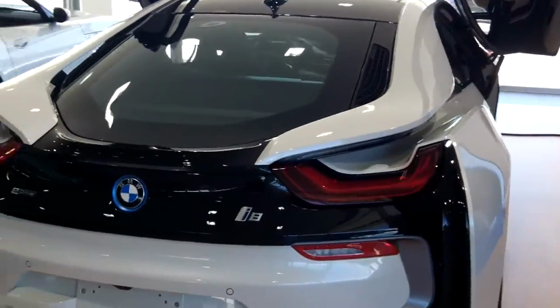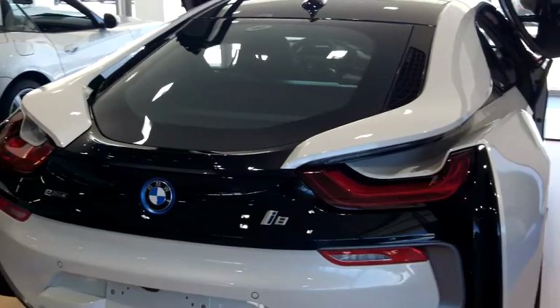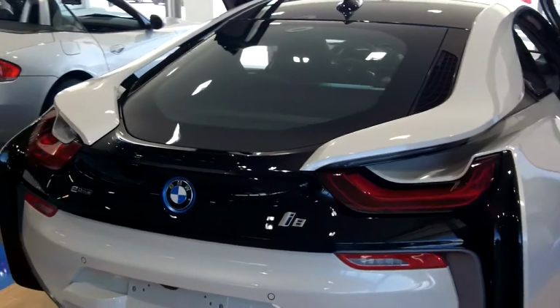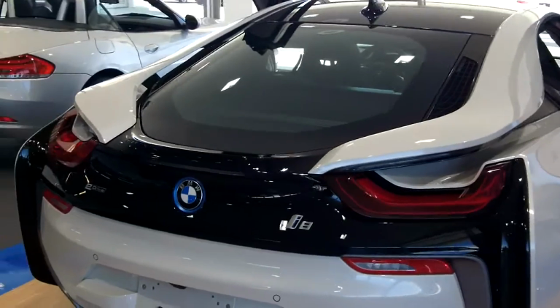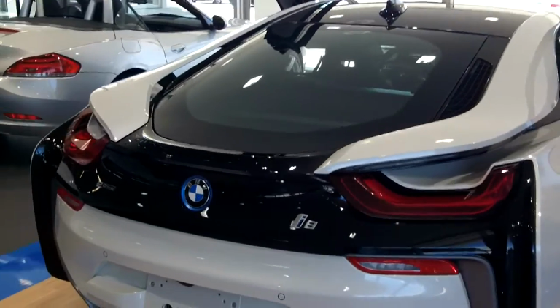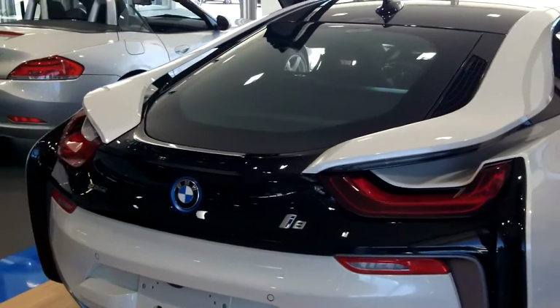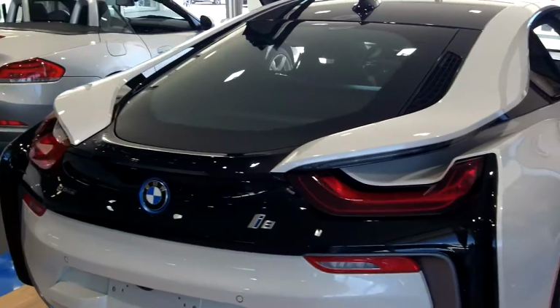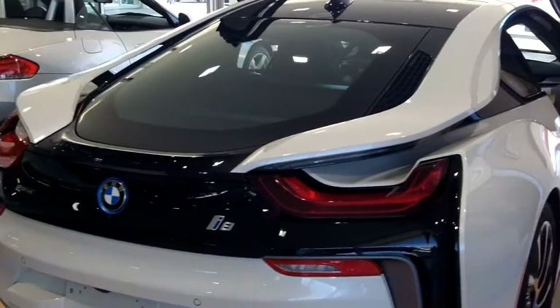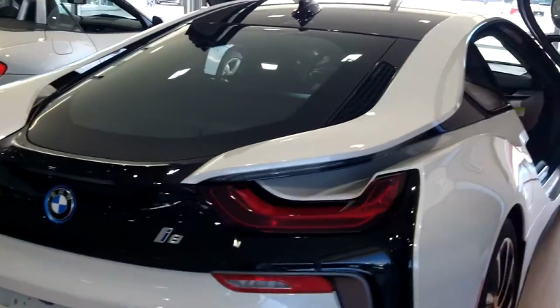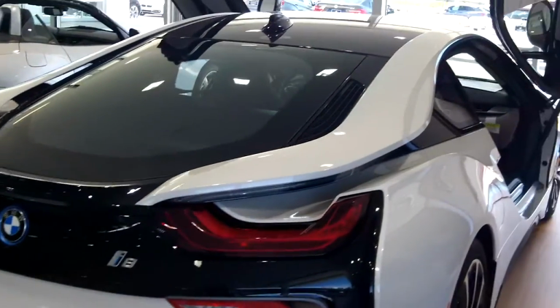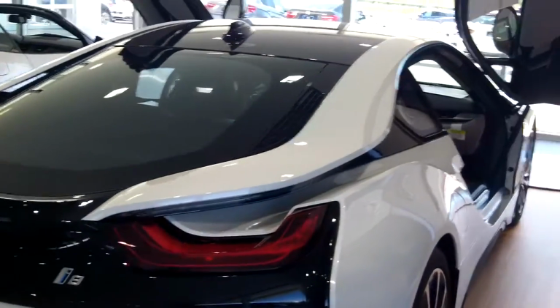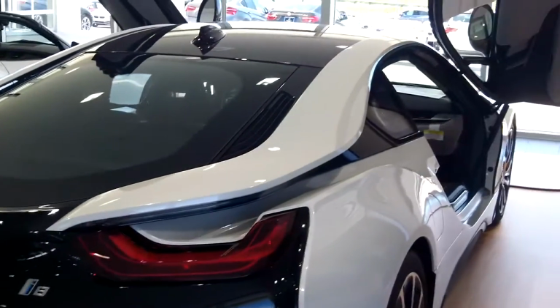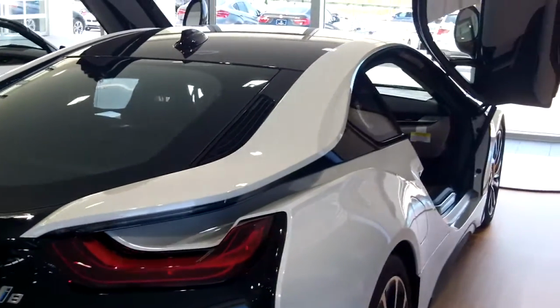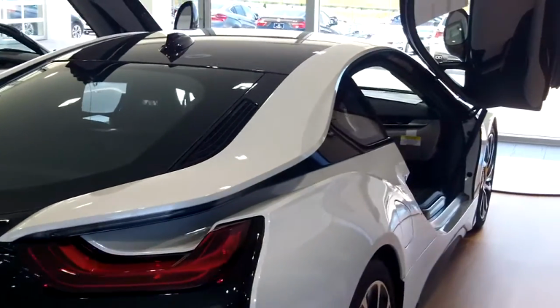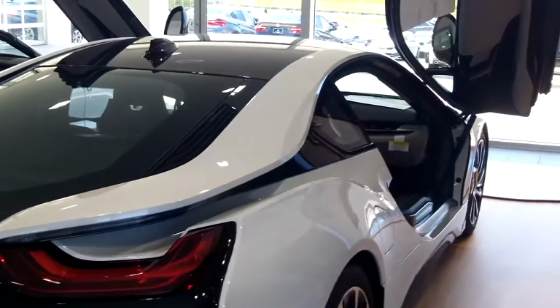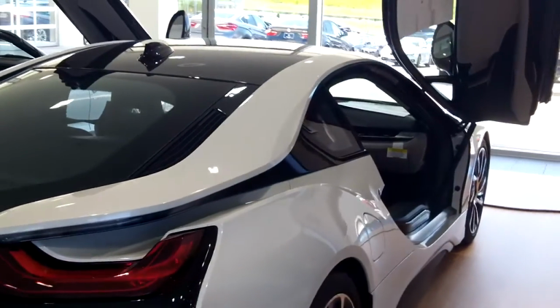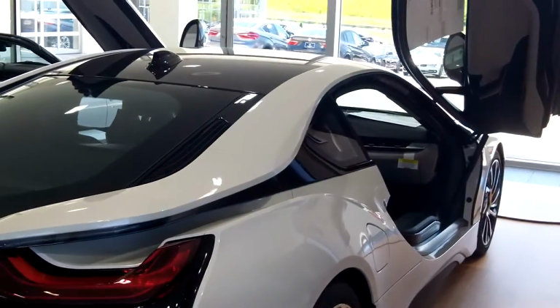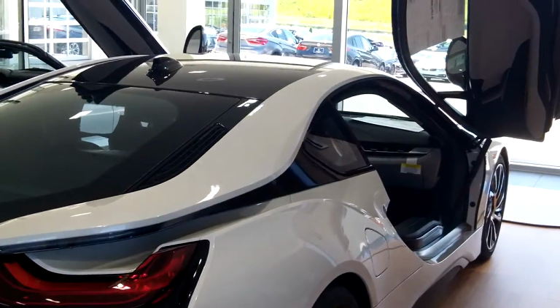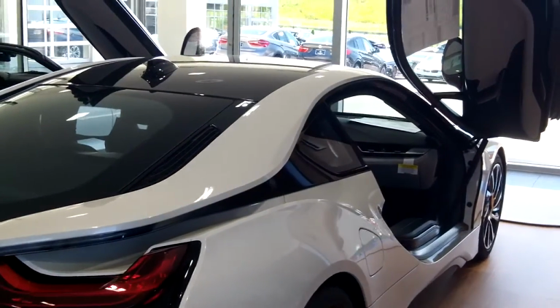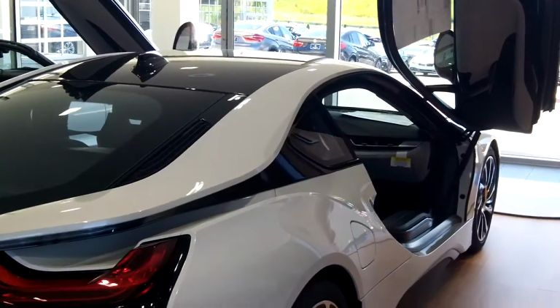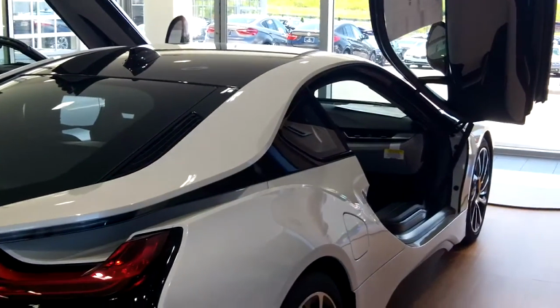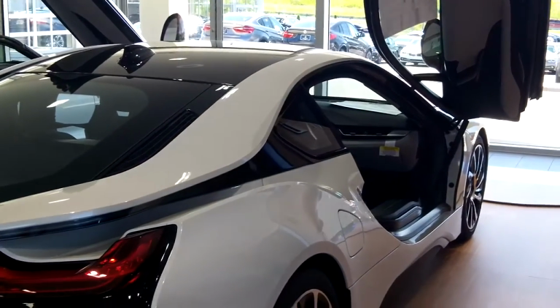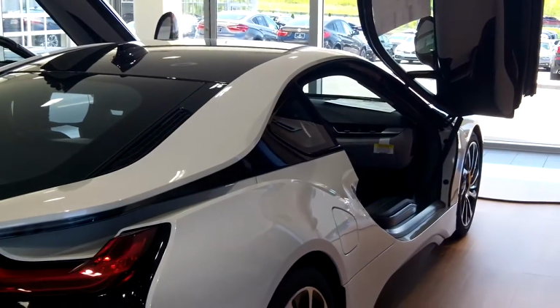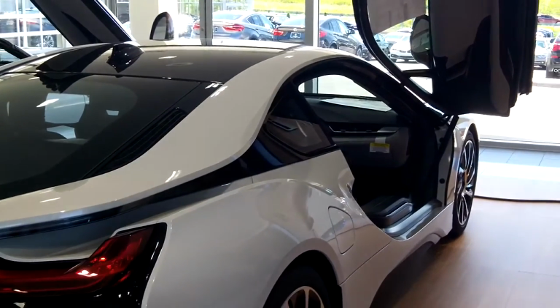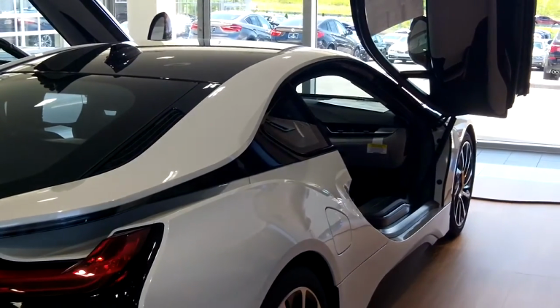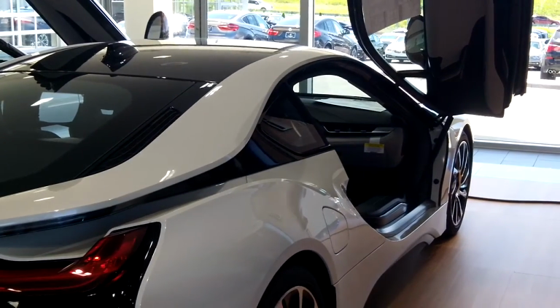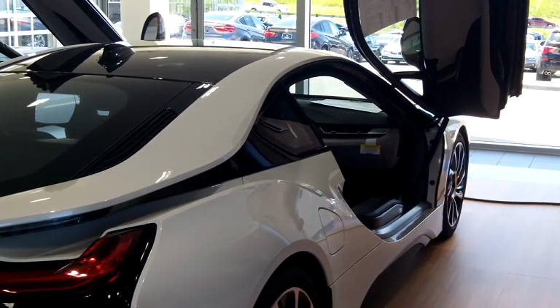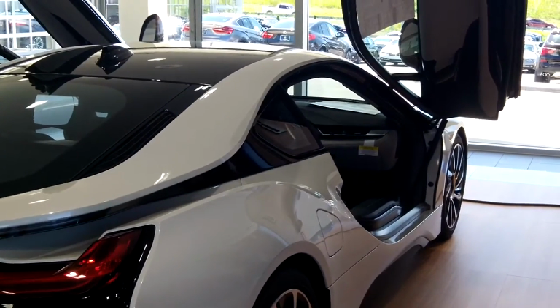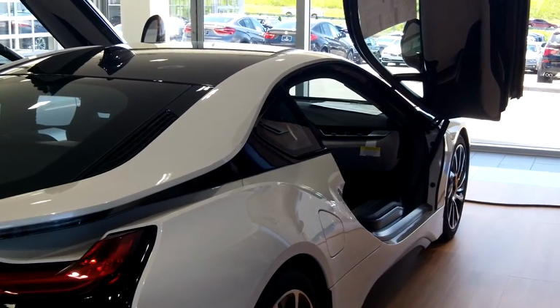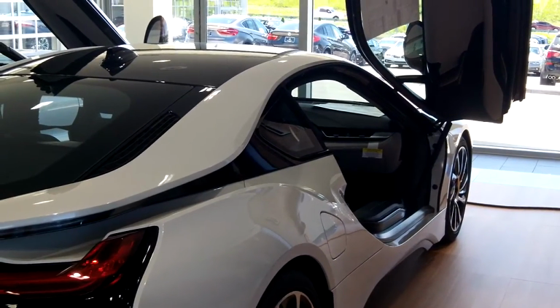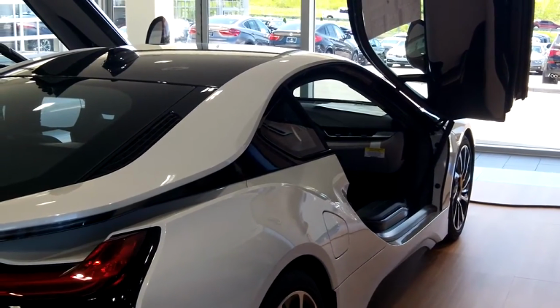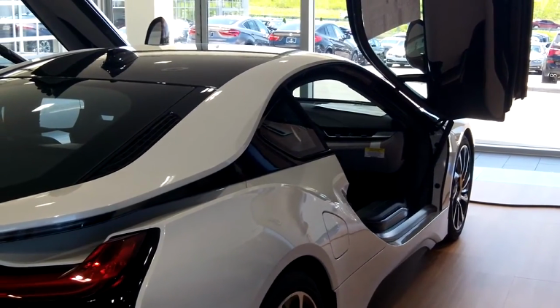I think I've seen Tom Cruise drive a car that looks like this in a movie.